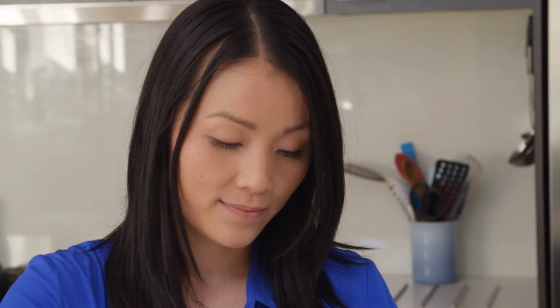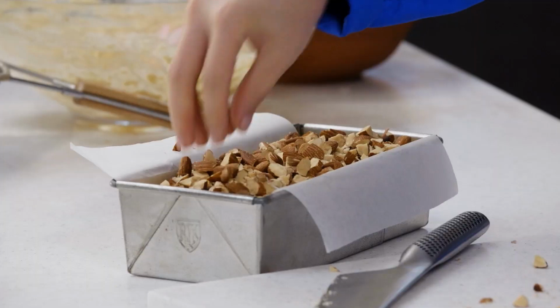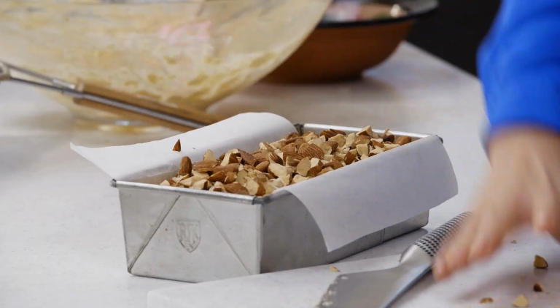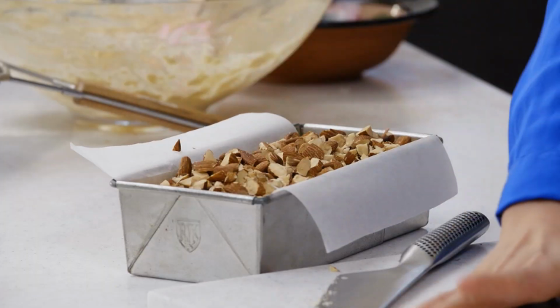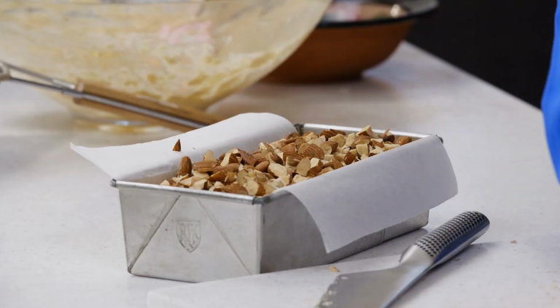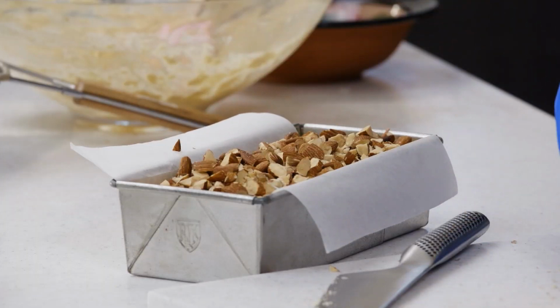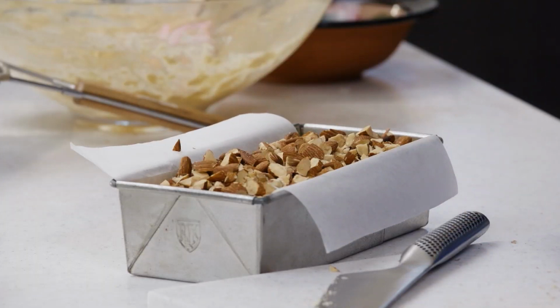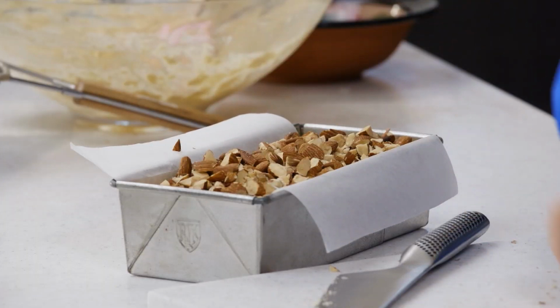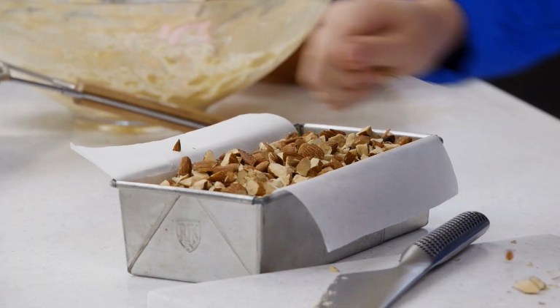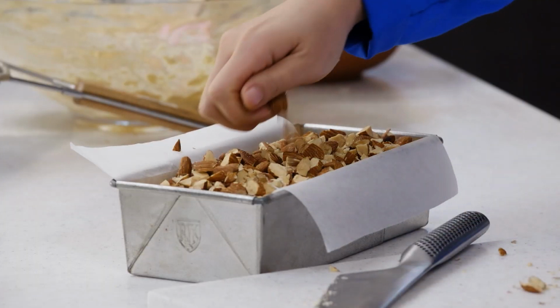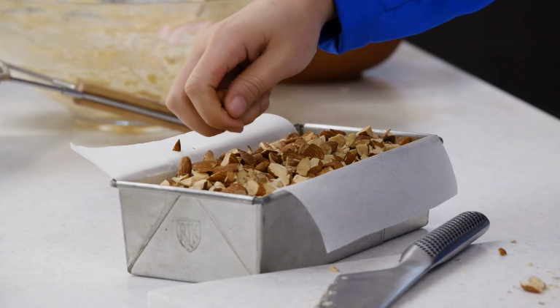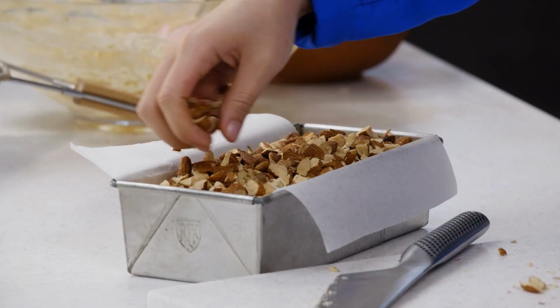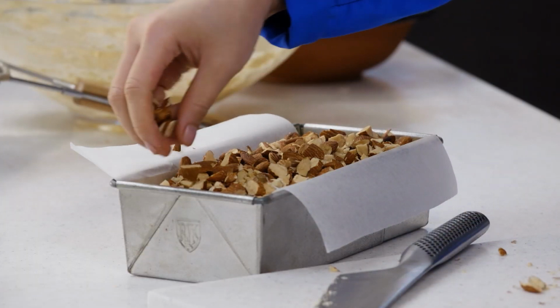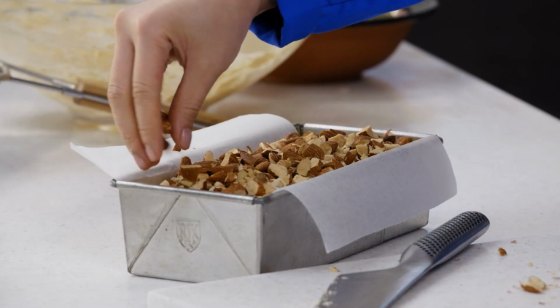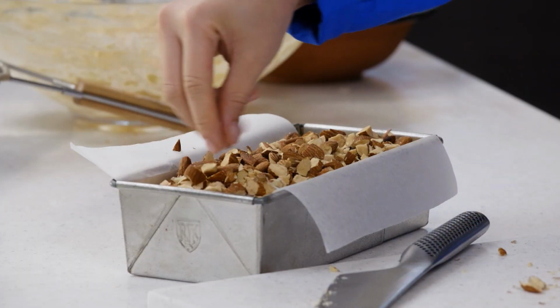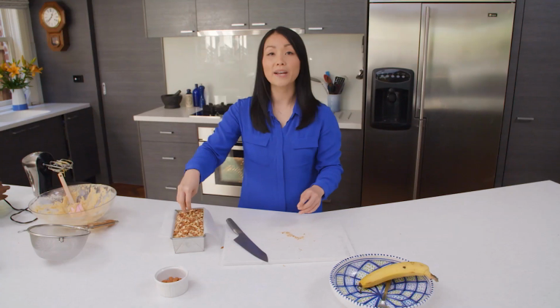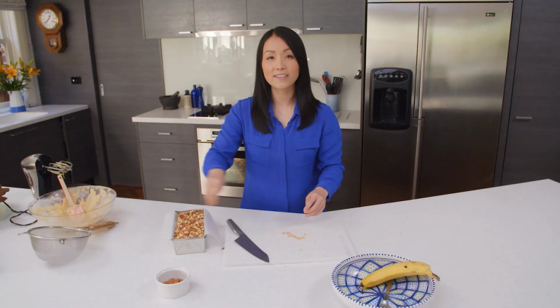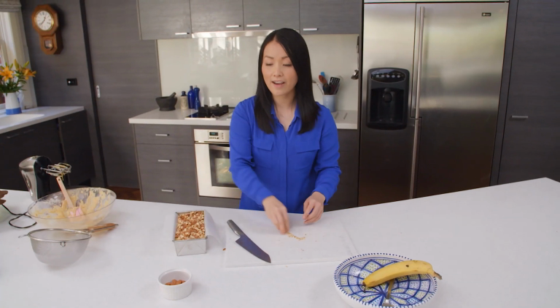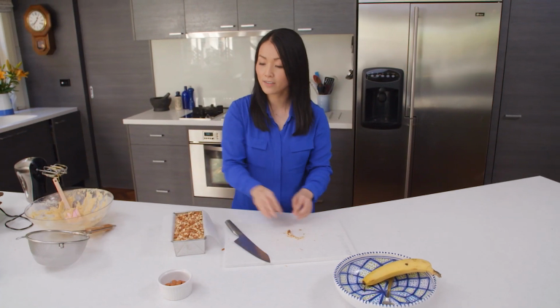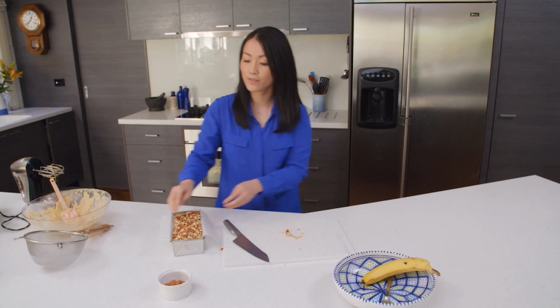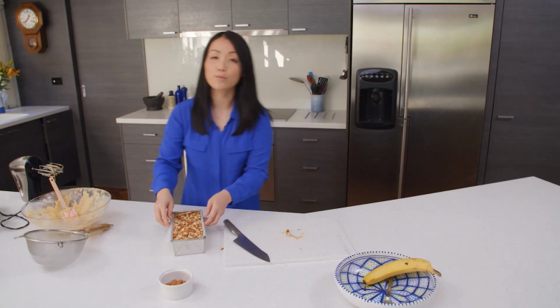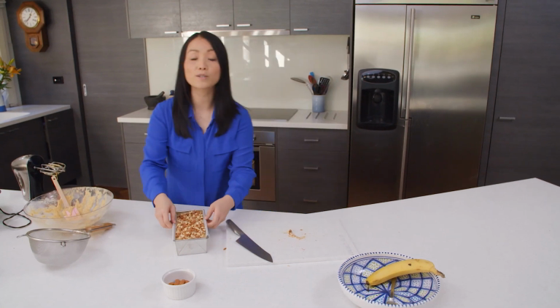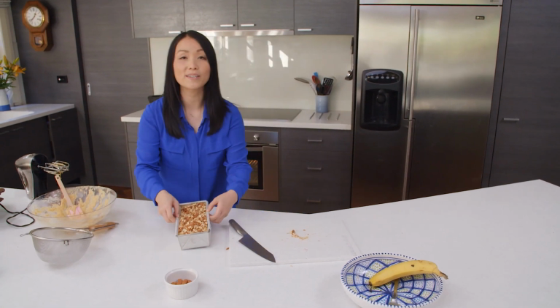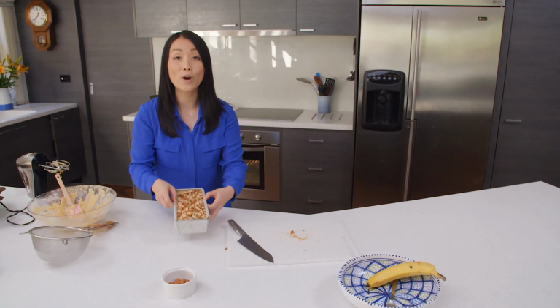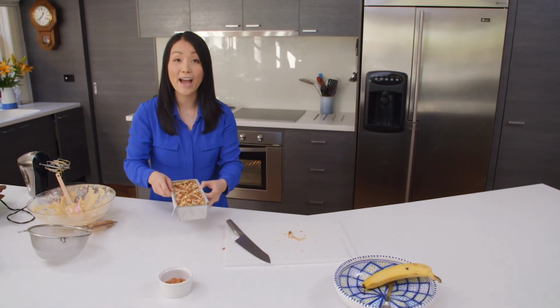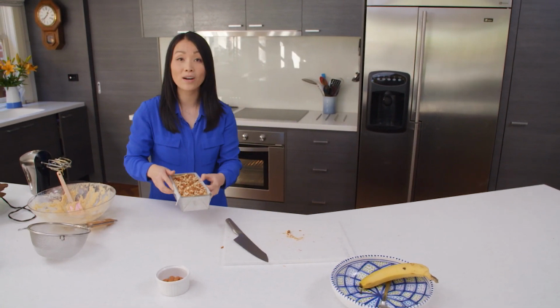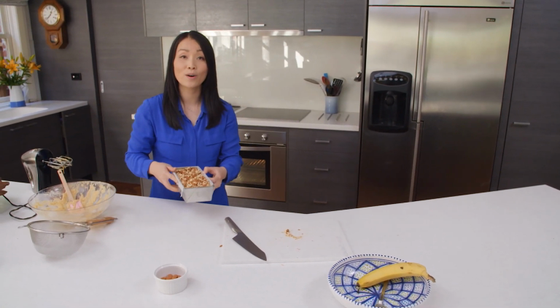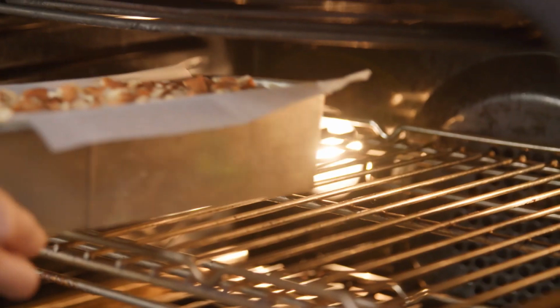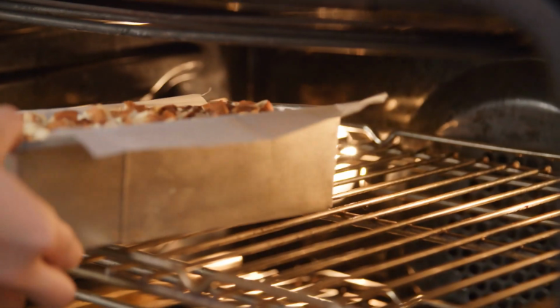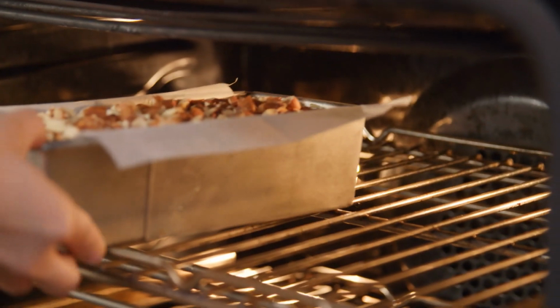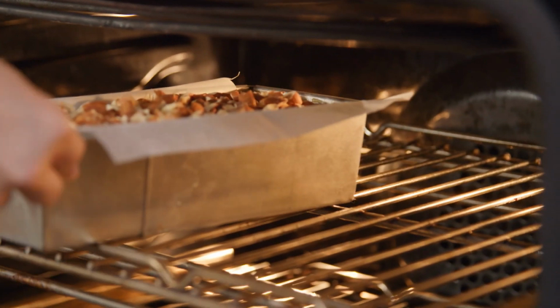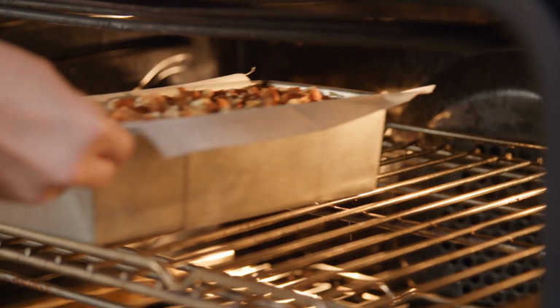We sprinkle the chopped almonds on top of the banana bread. Bake it in the oven for approximately one hour or until it's golden brown.